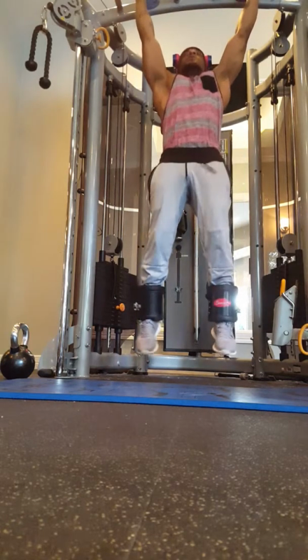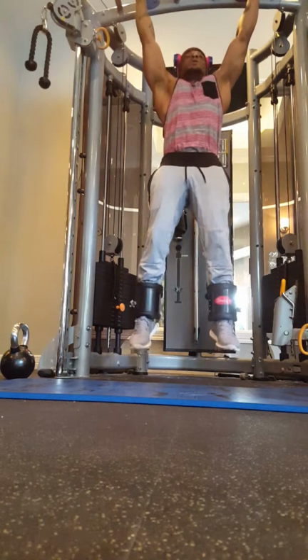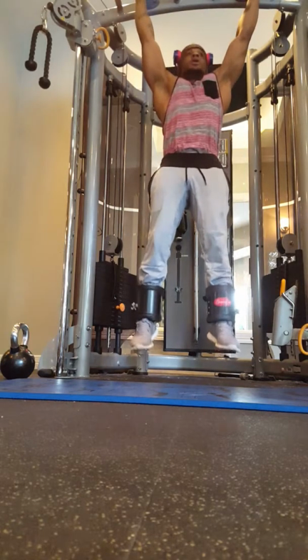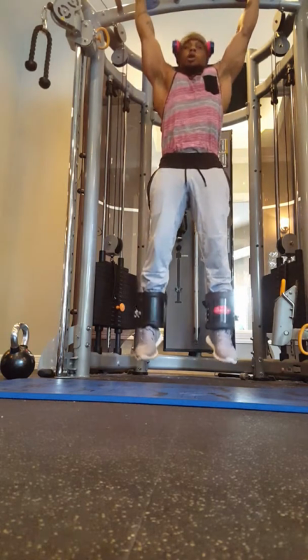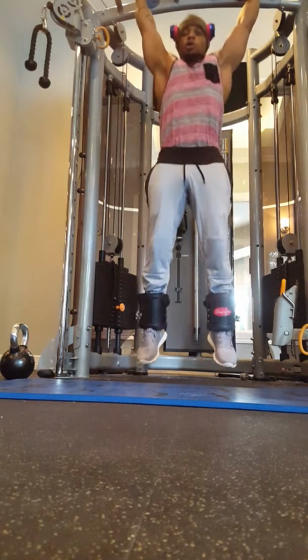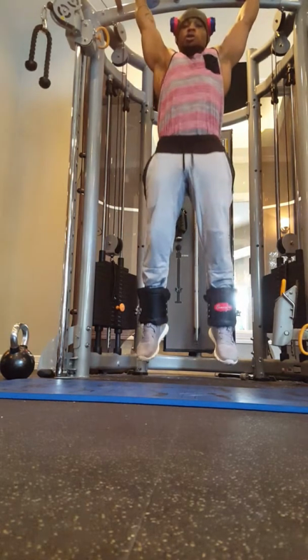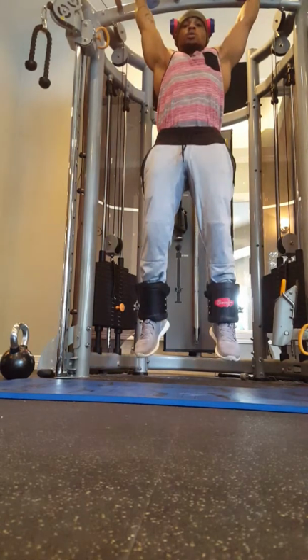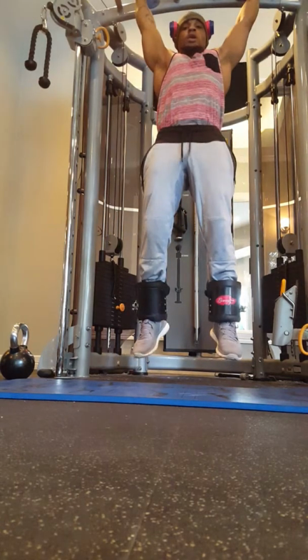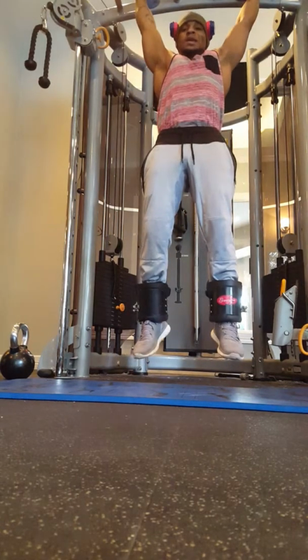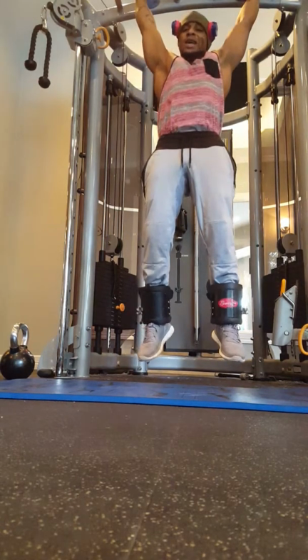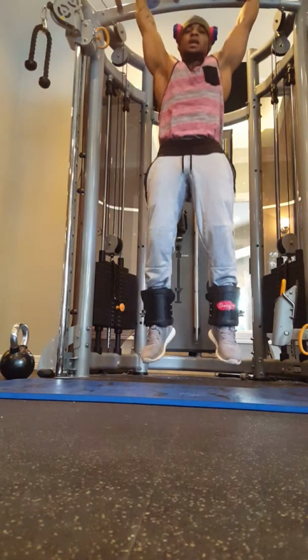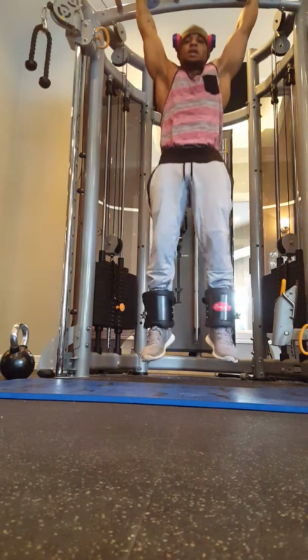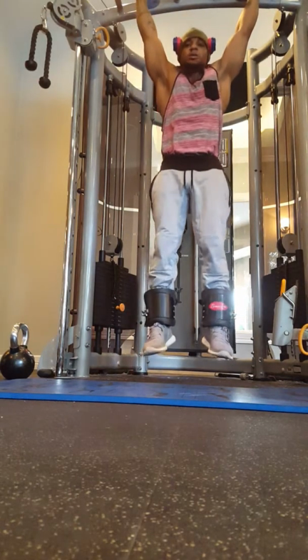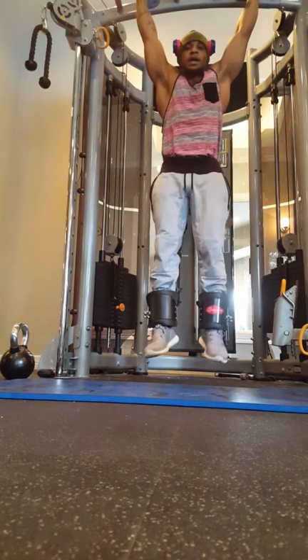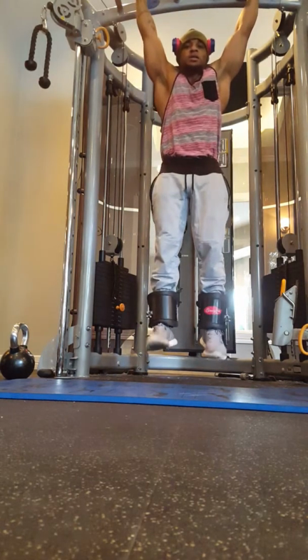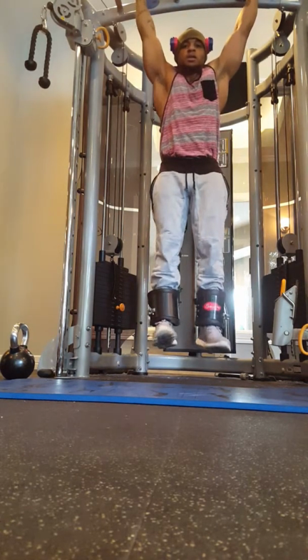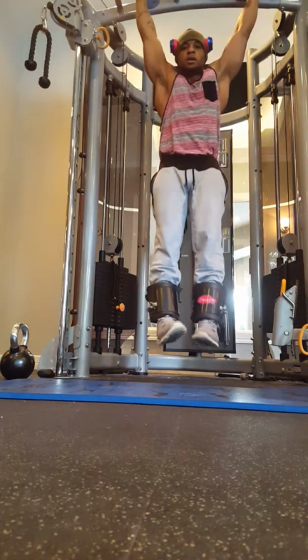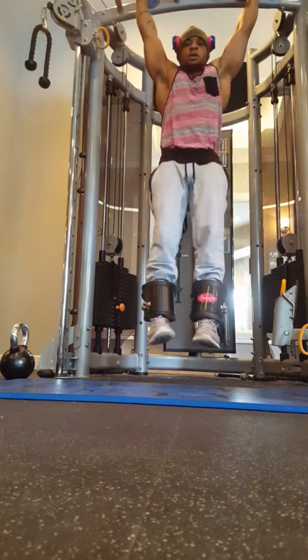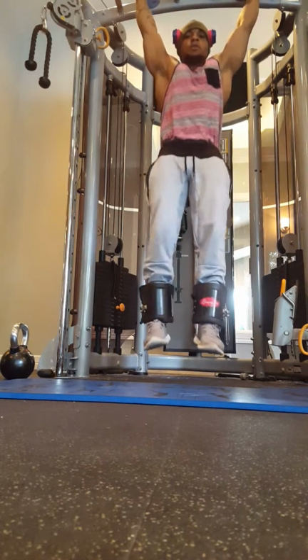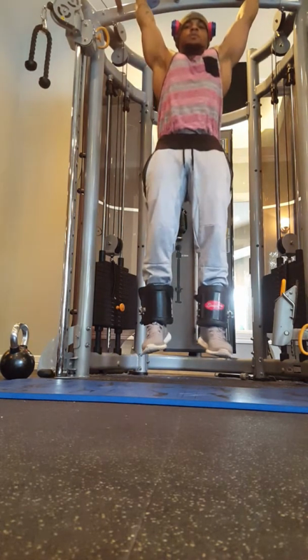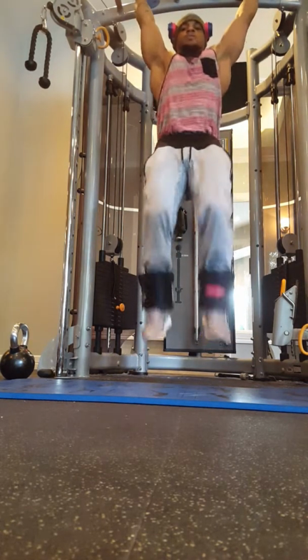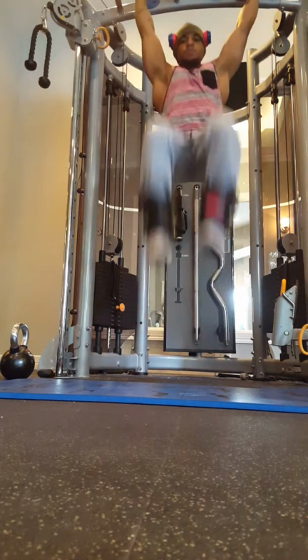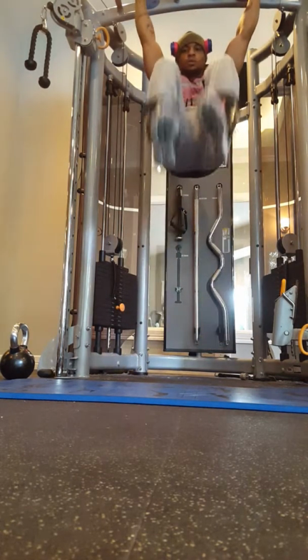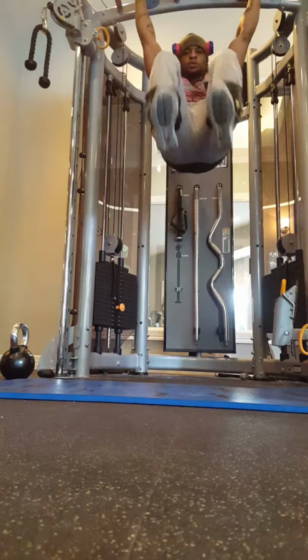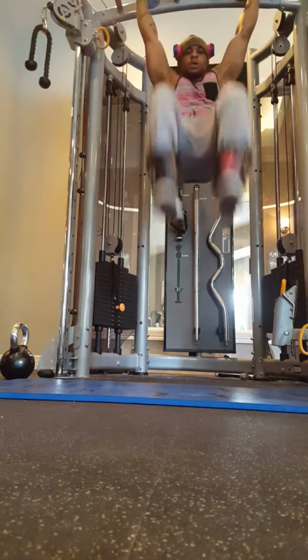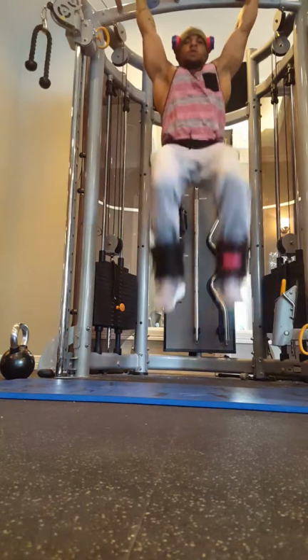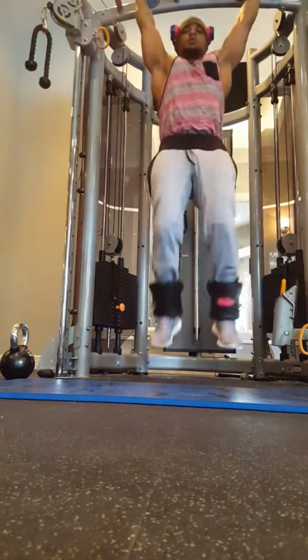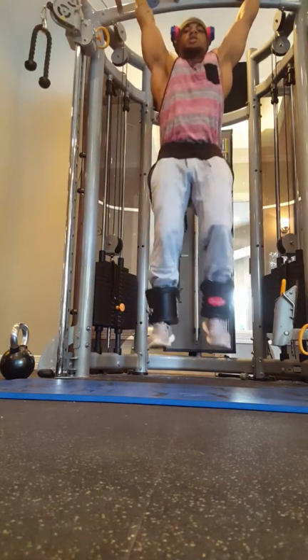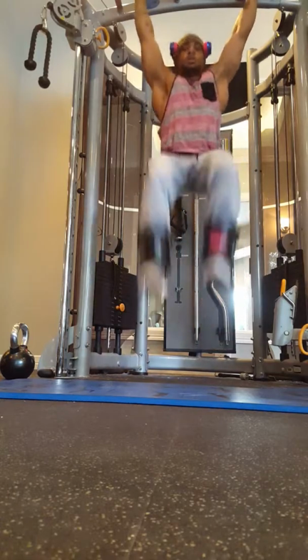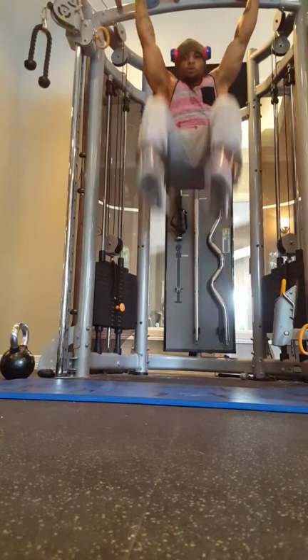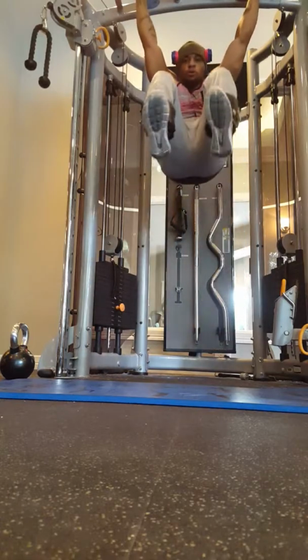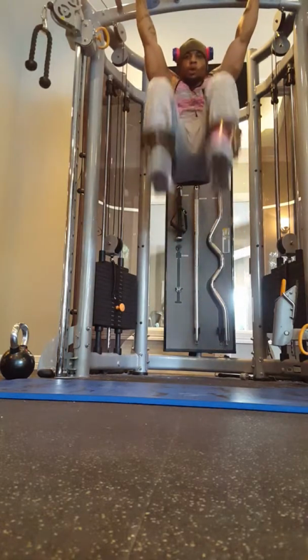You can do hanging knee raises. That's reason number four.